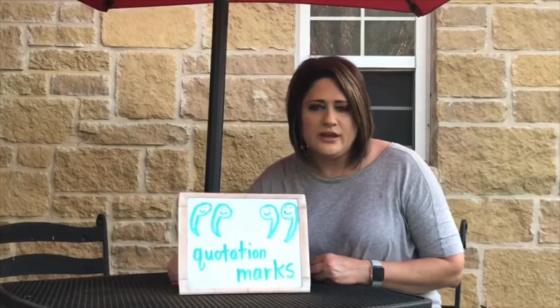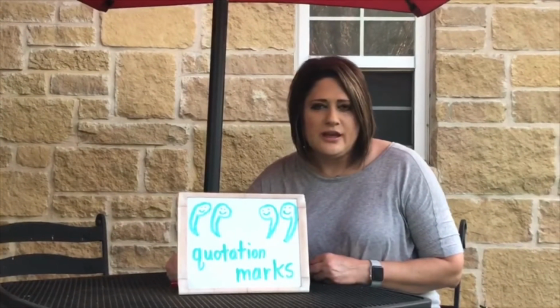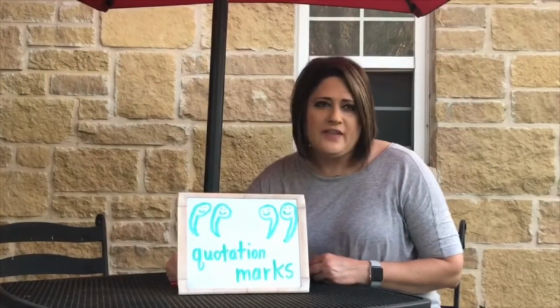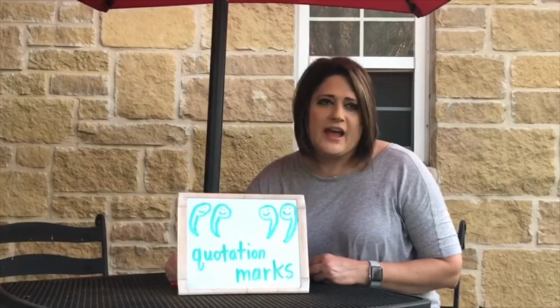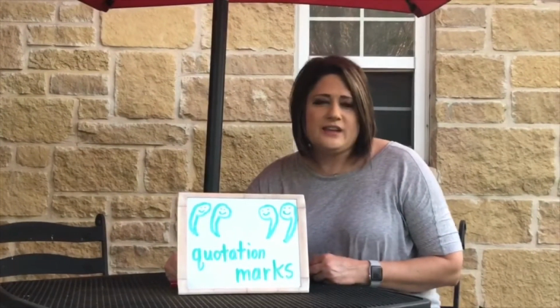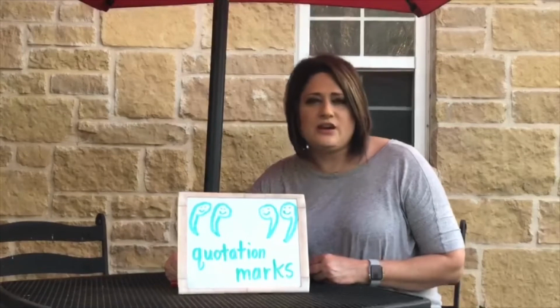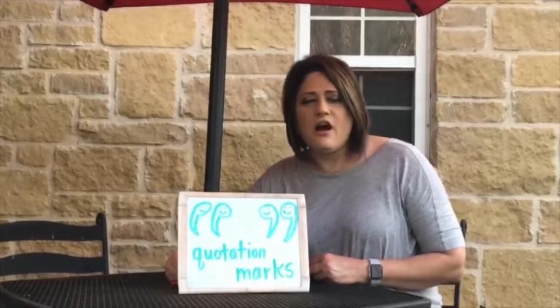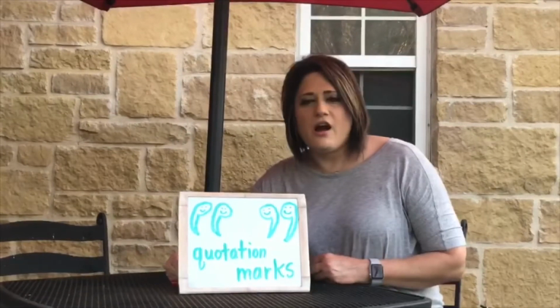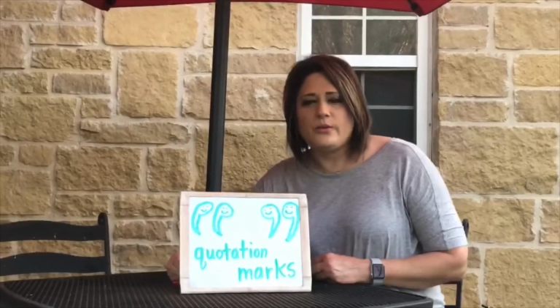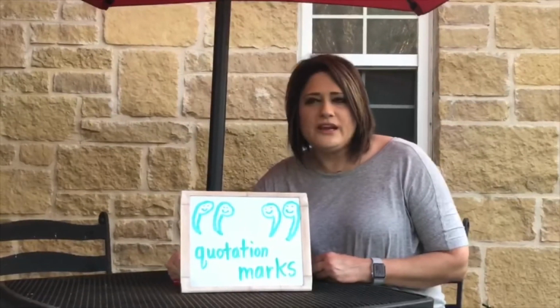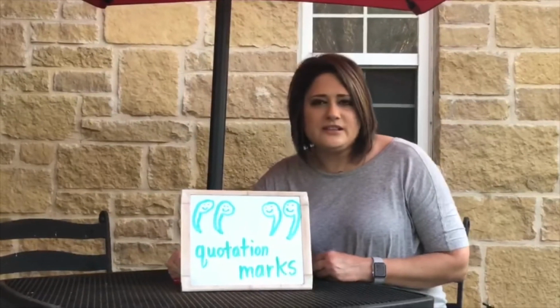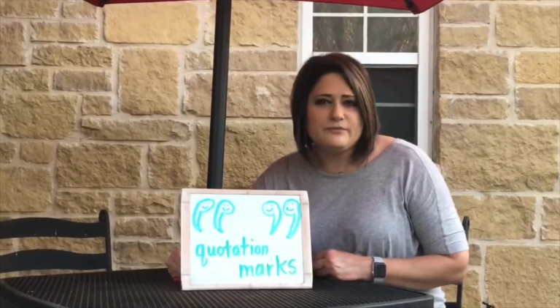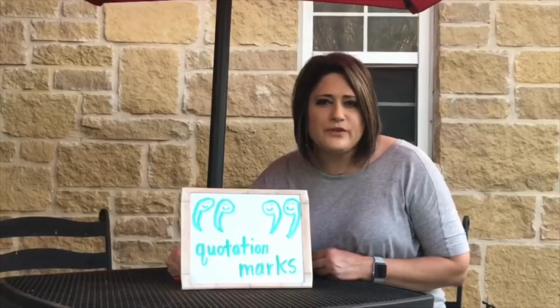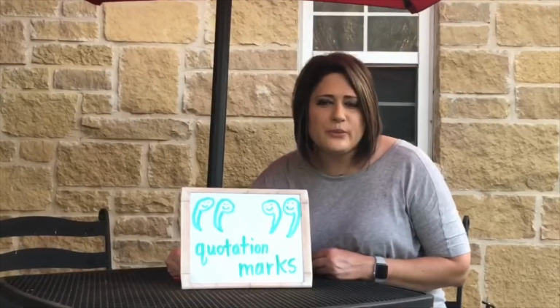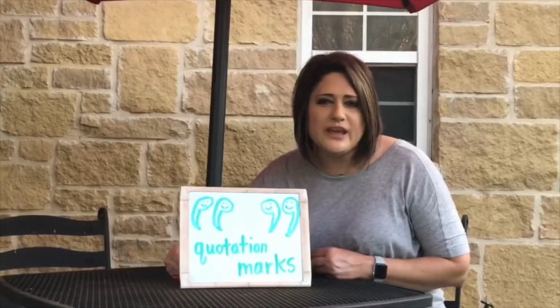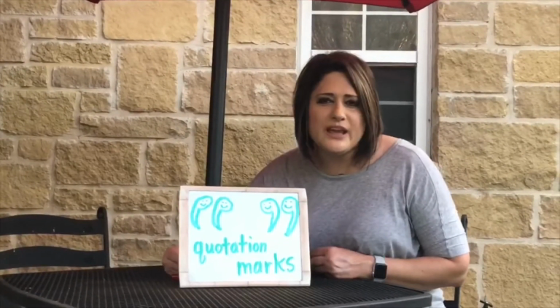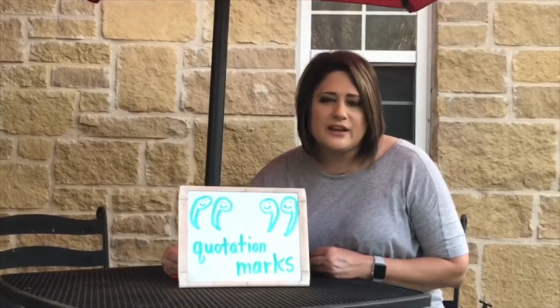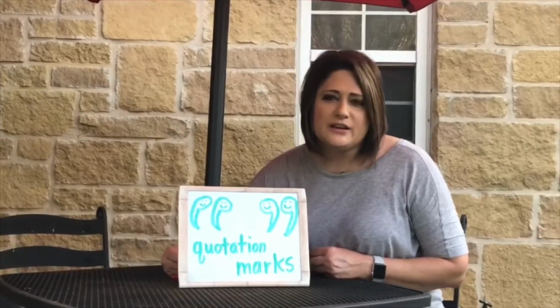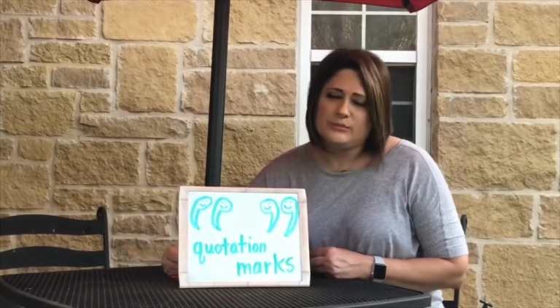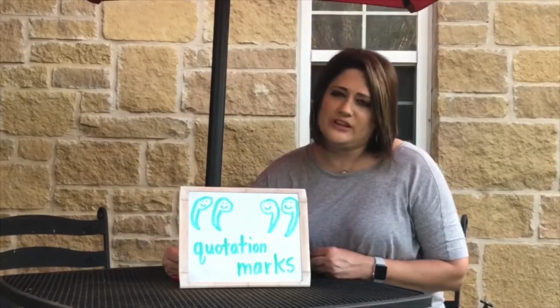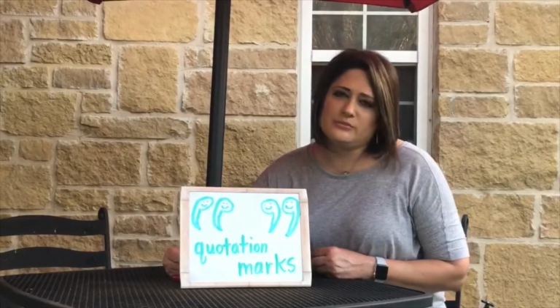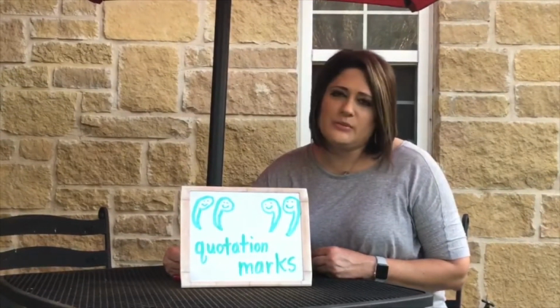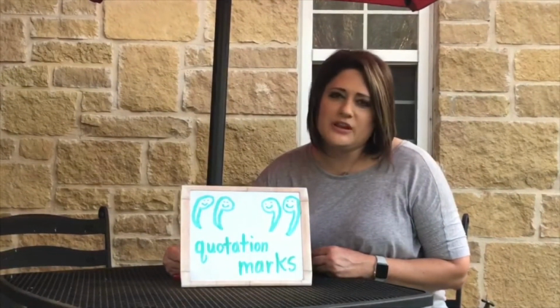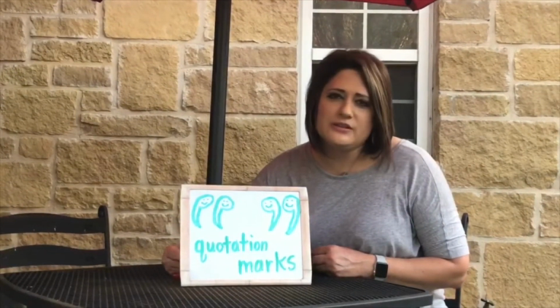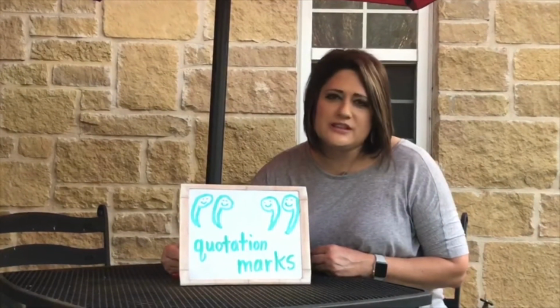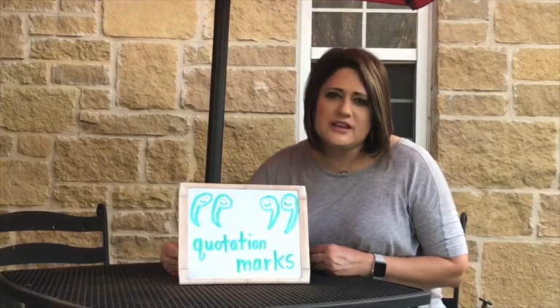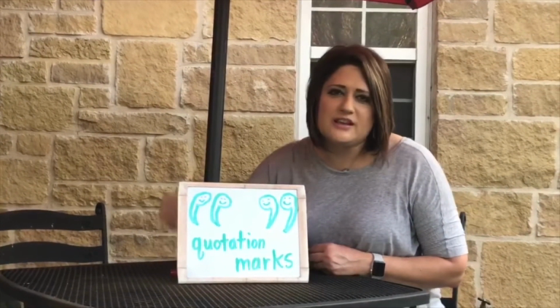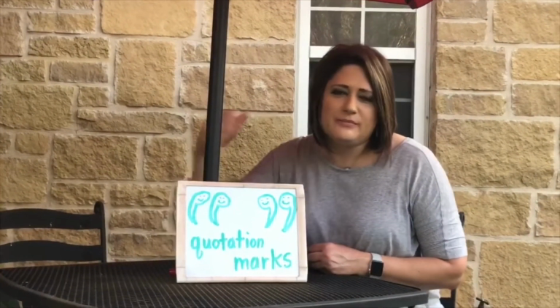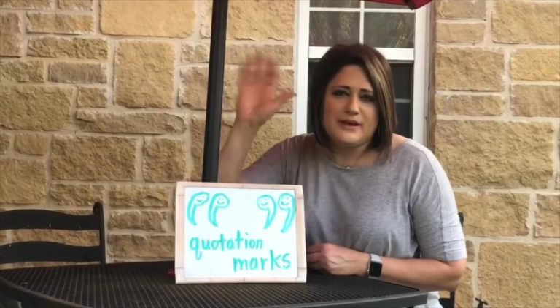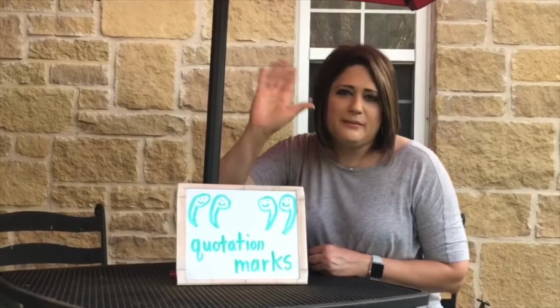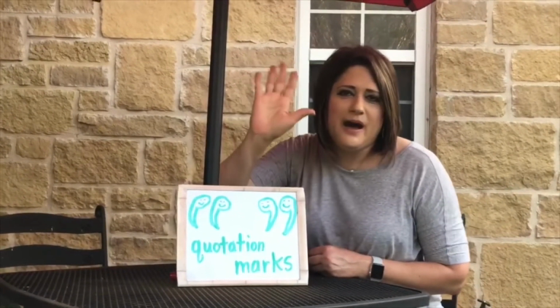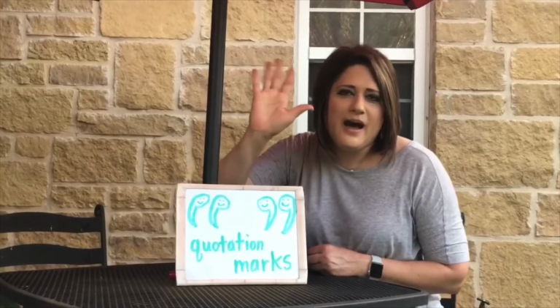That is our reading tip for the week. Please remember to use them. Bye!